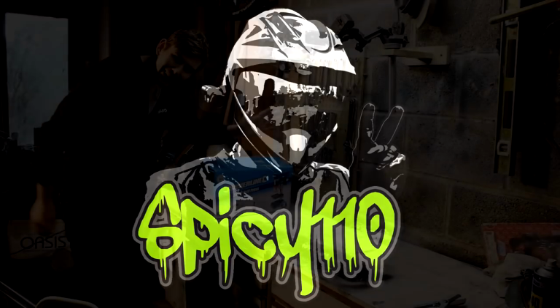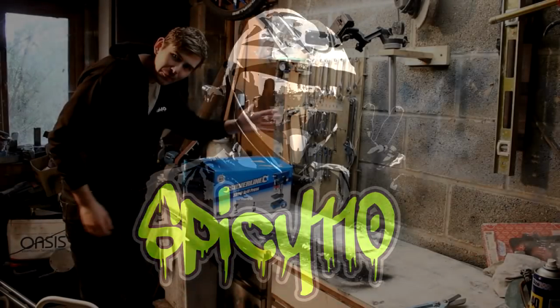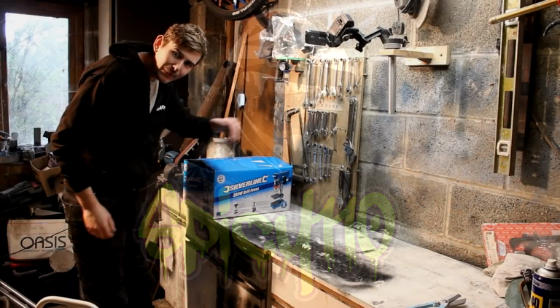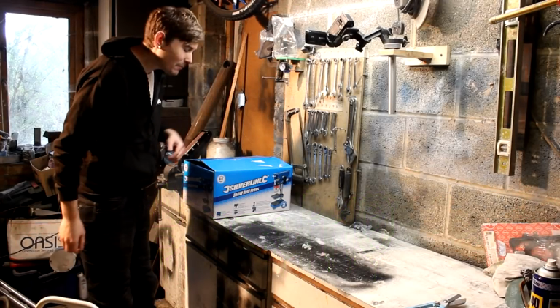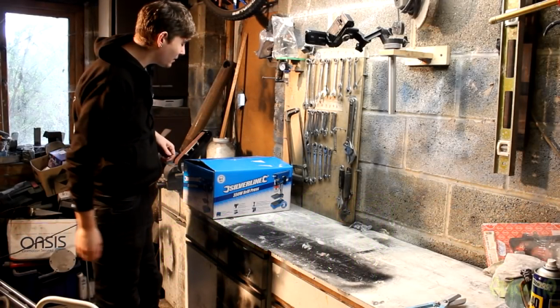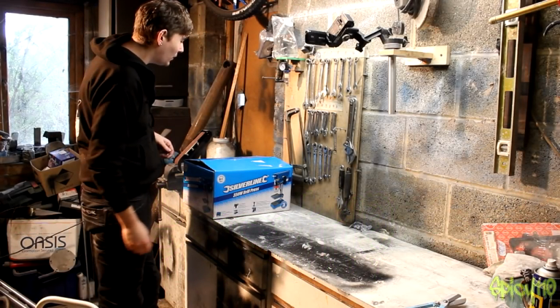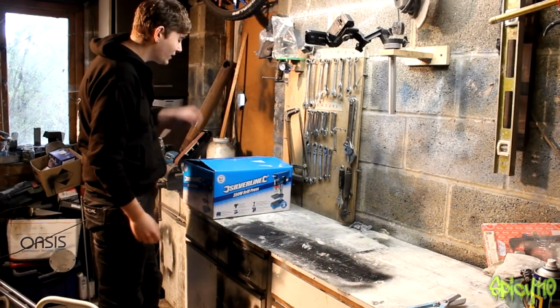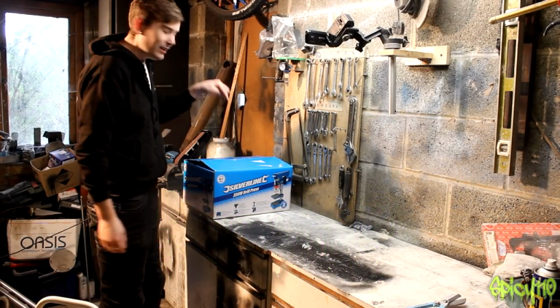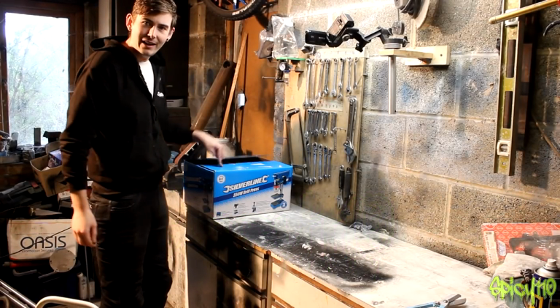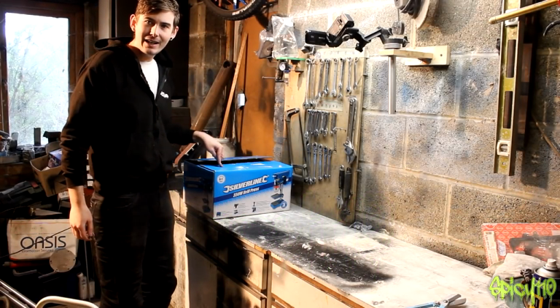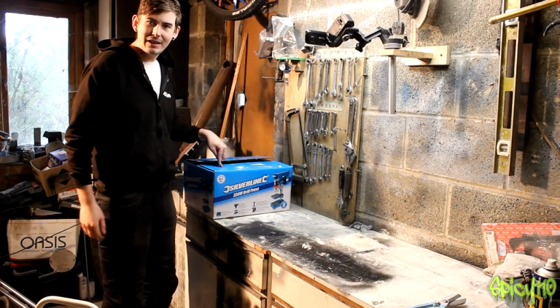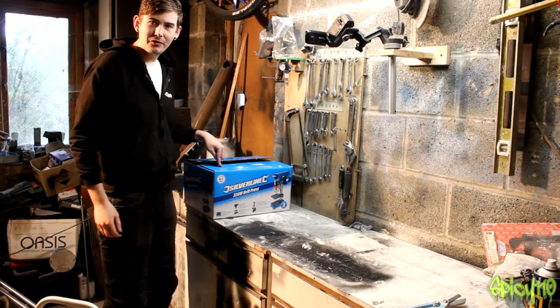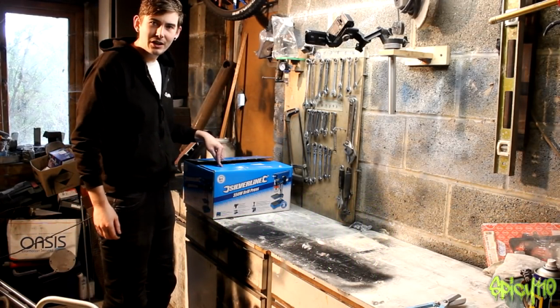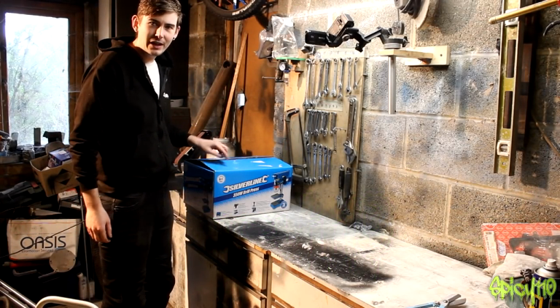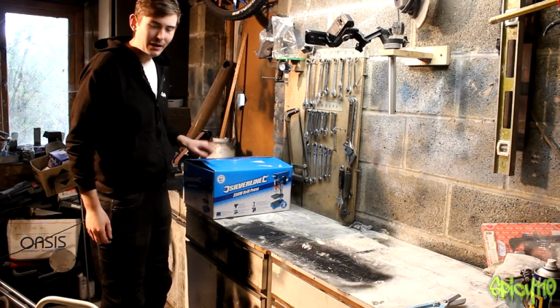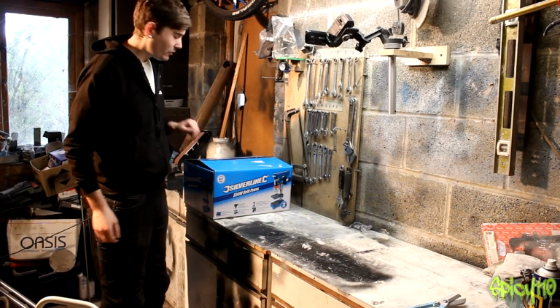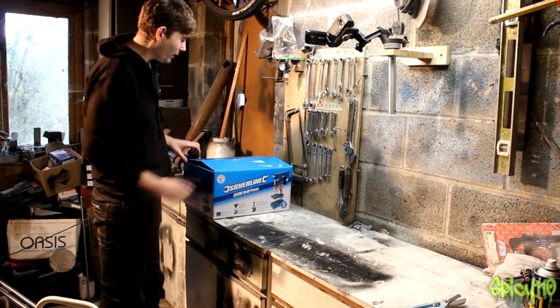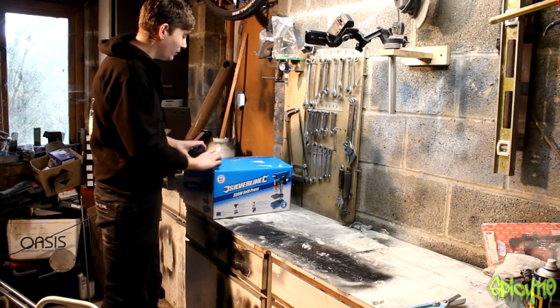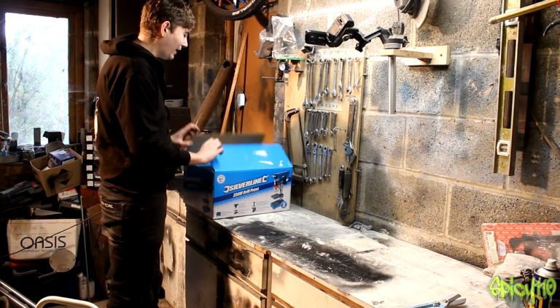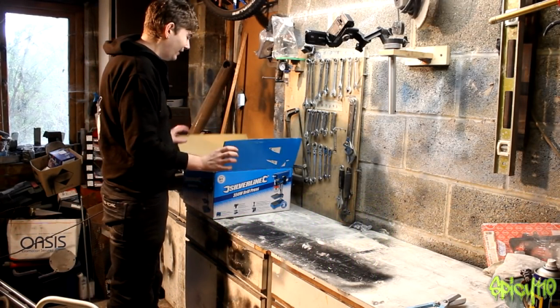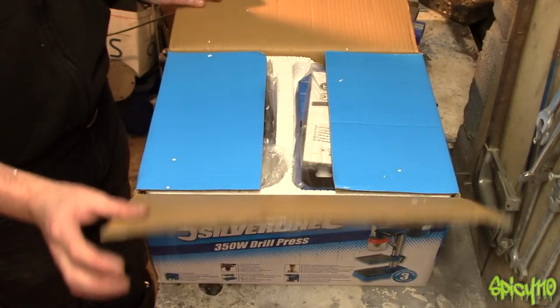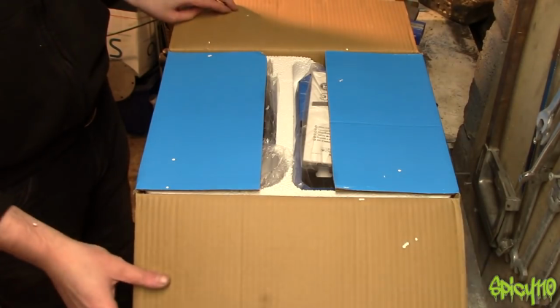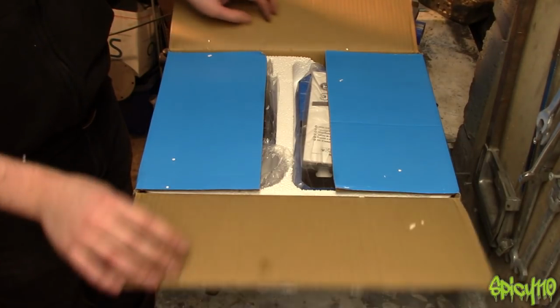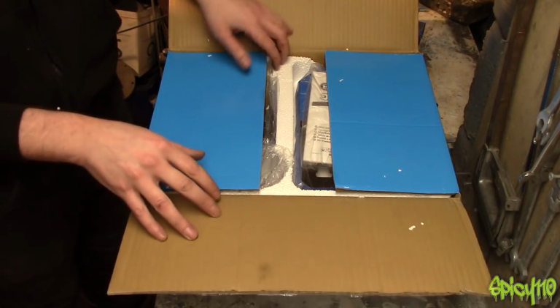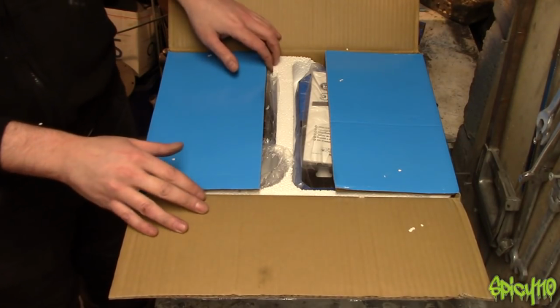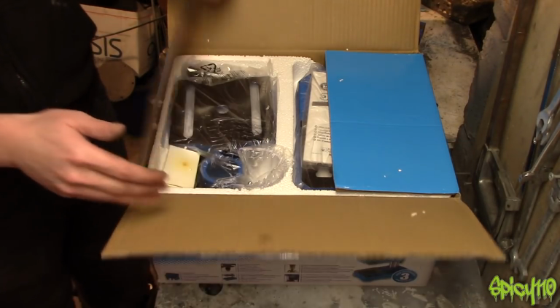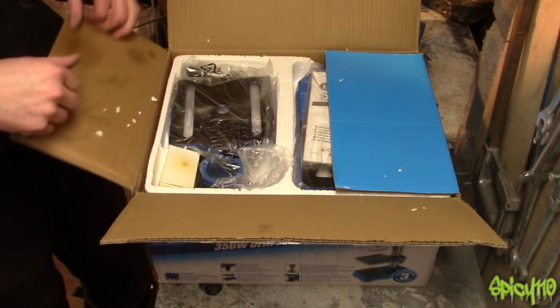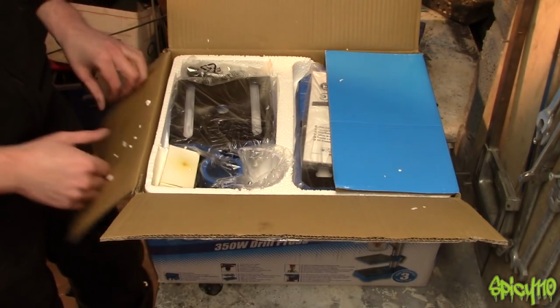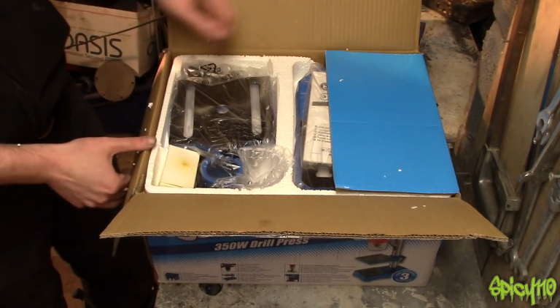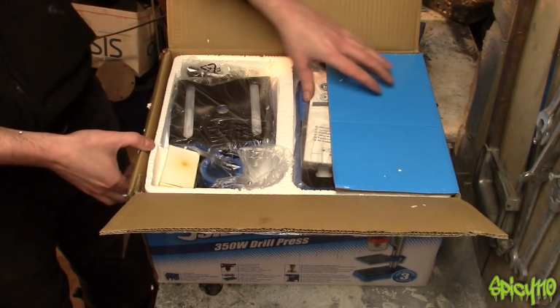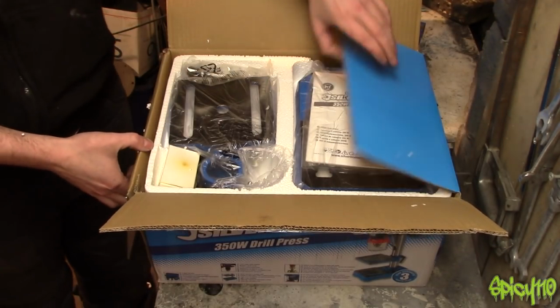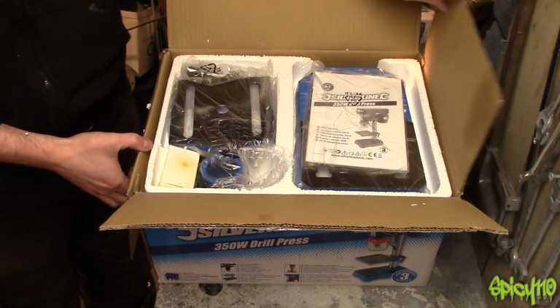Hi everybody, welcome back to the Metalworks. As I left off in the last video, I have a drill press to put together. I've been dying to do this, so I just want to get on and get it done.